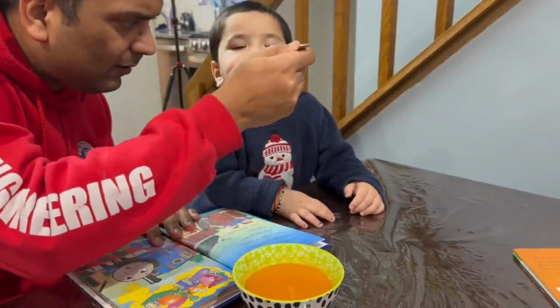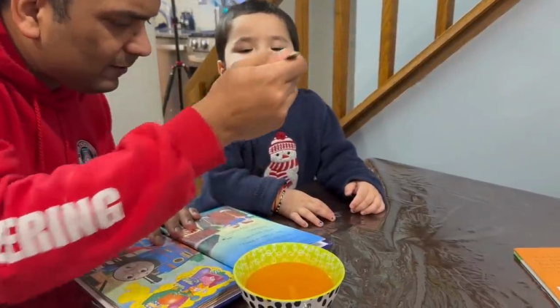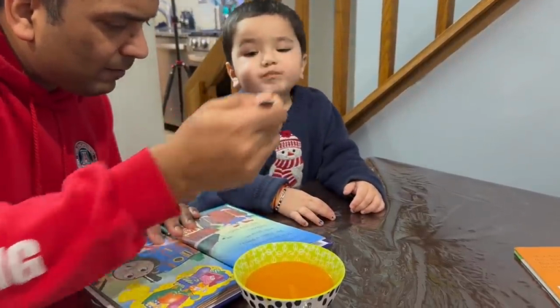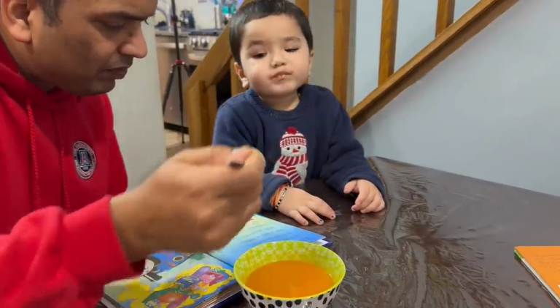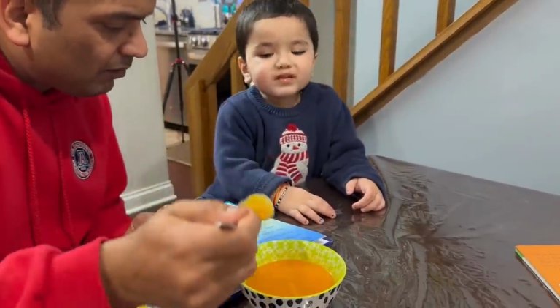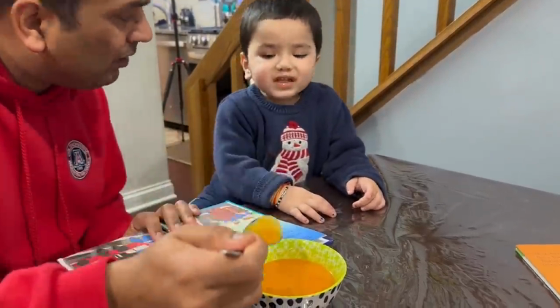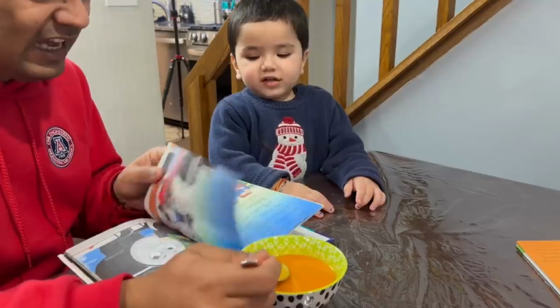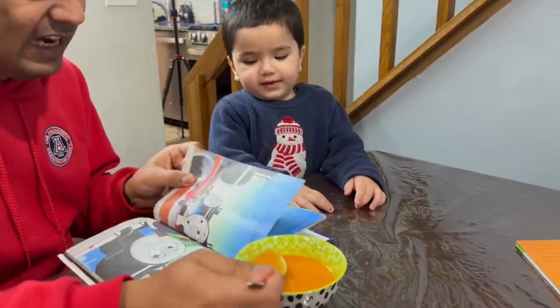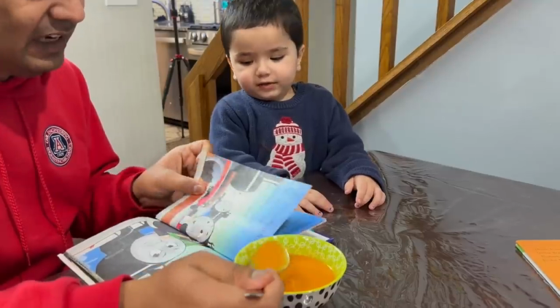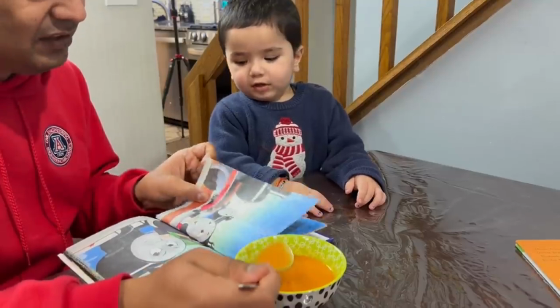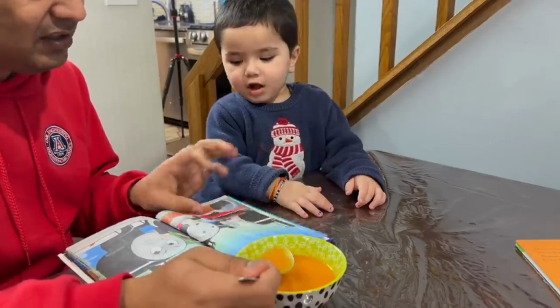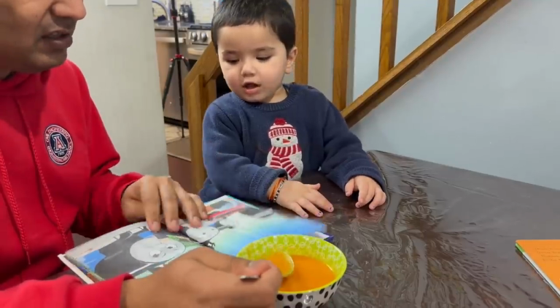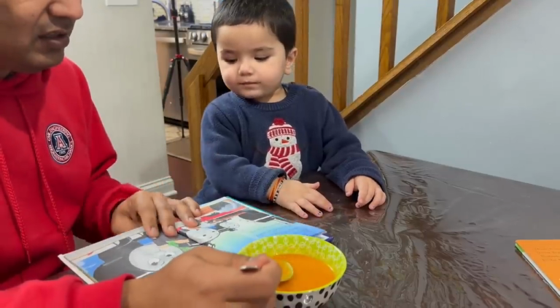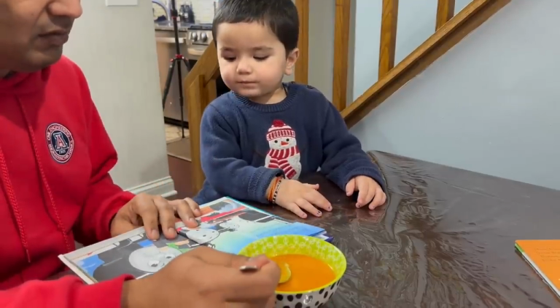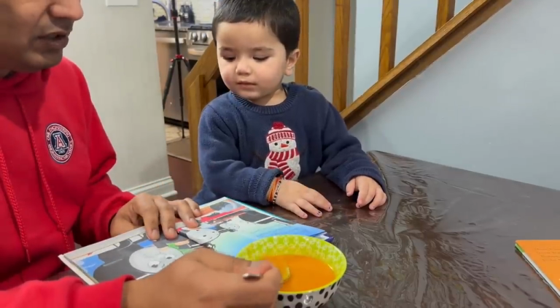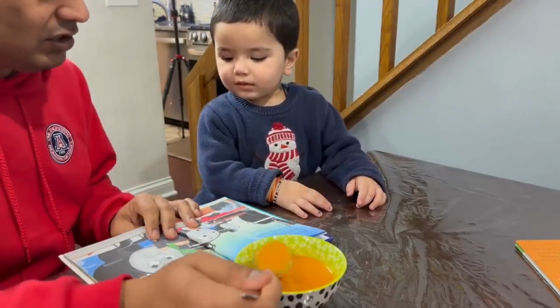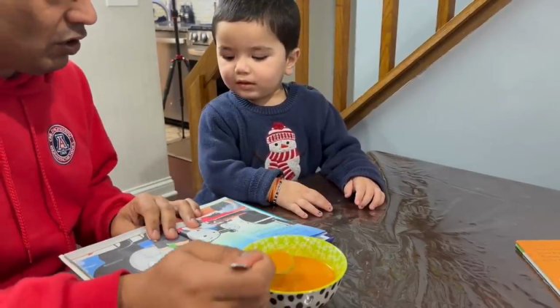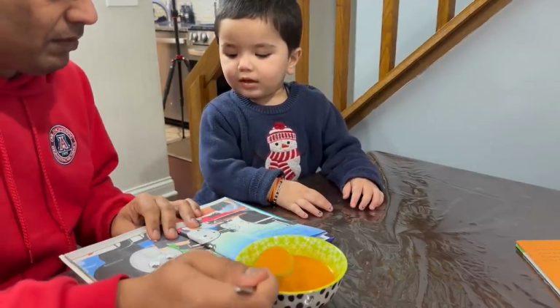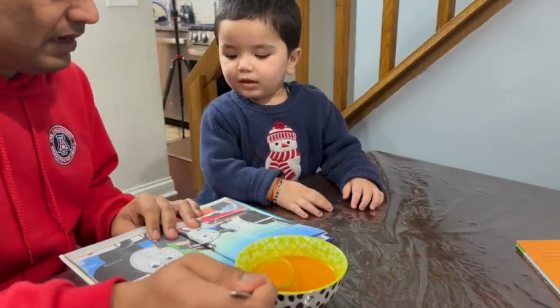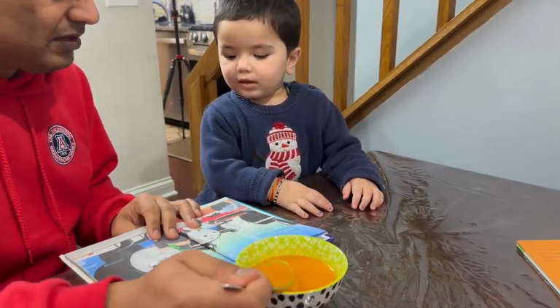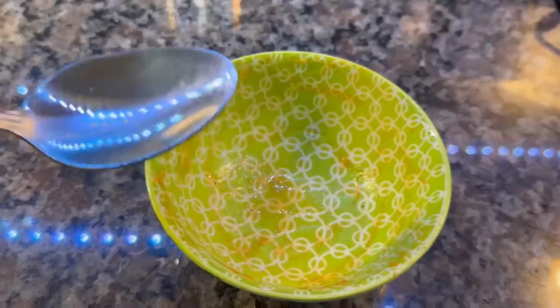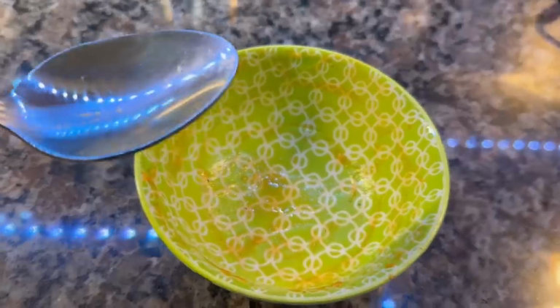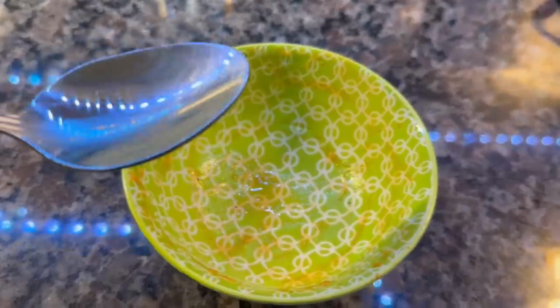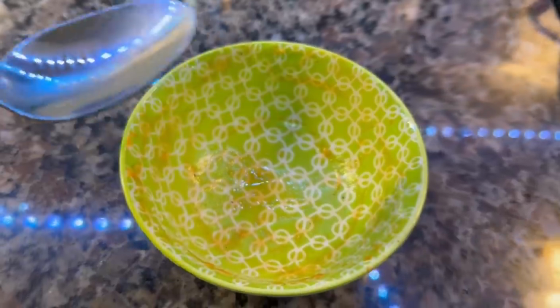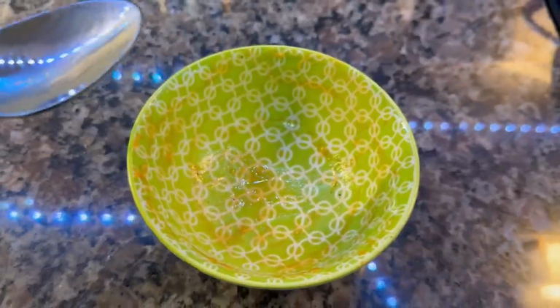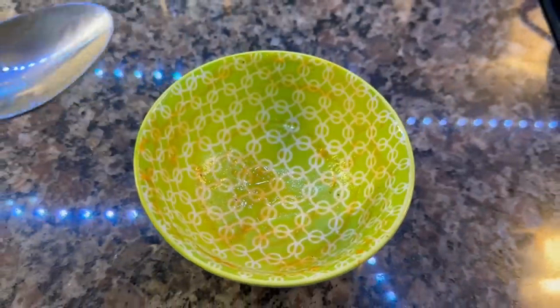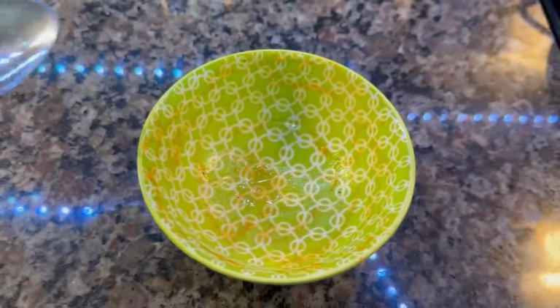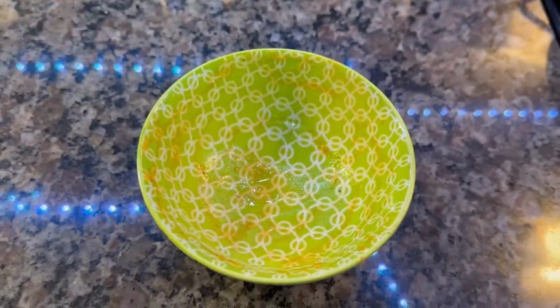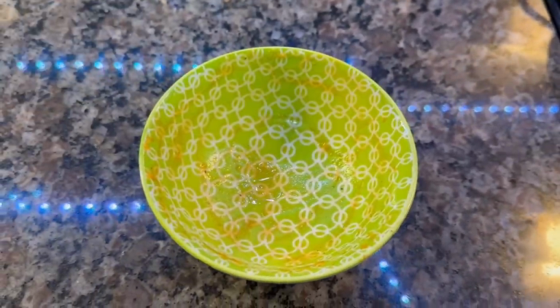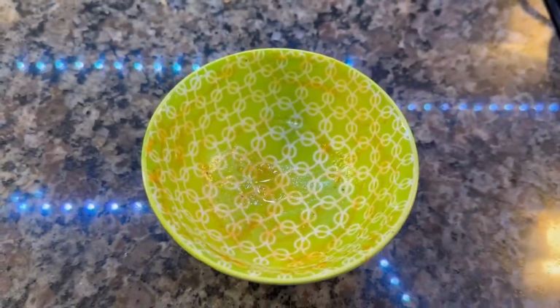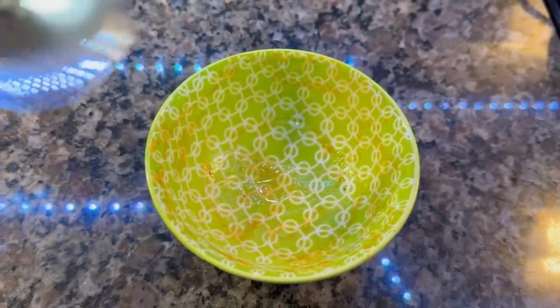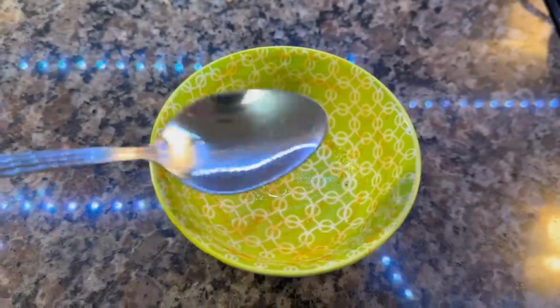My baby is reading a book and enjoying the soup. I gave half a bowl, and the baby finished the whole soup.